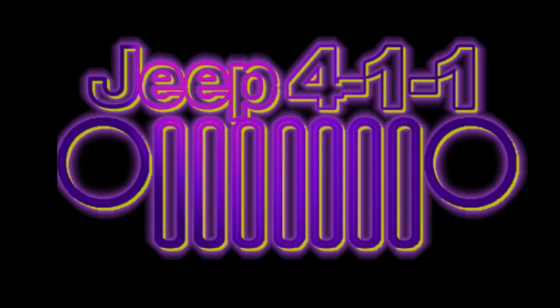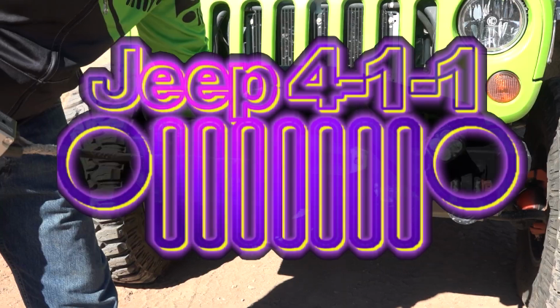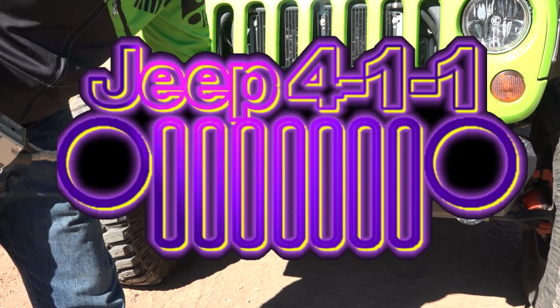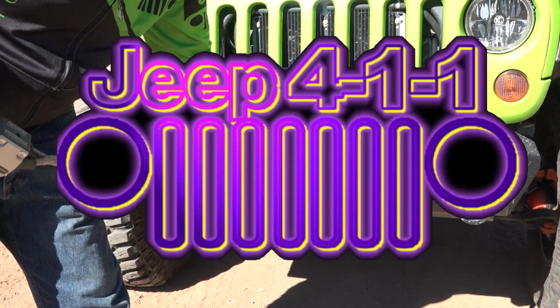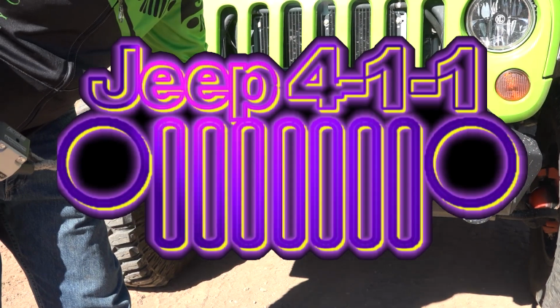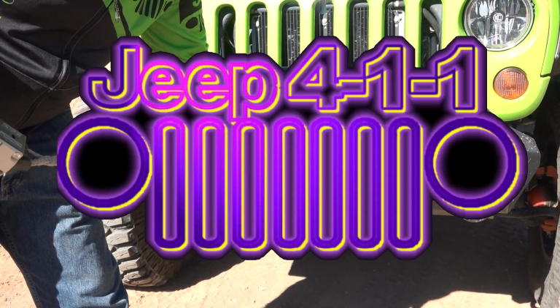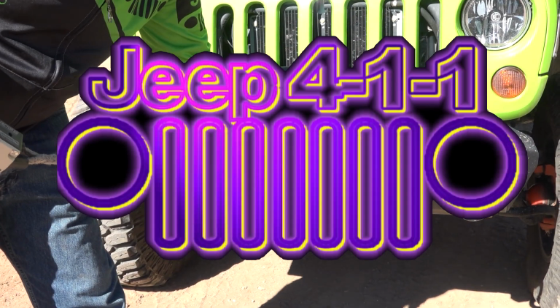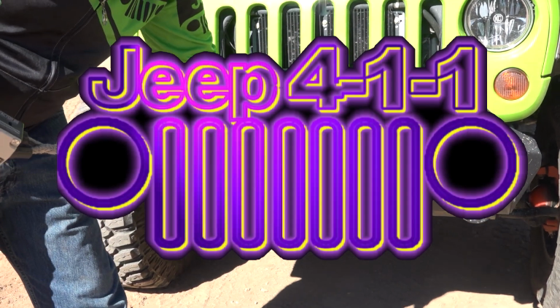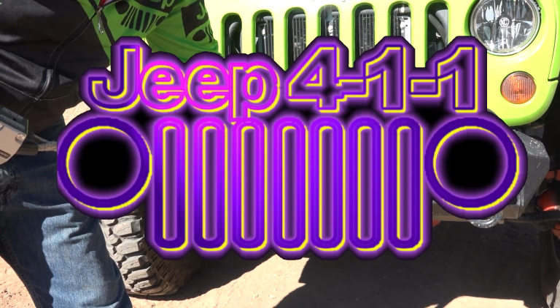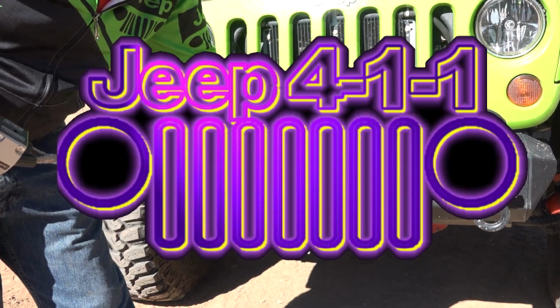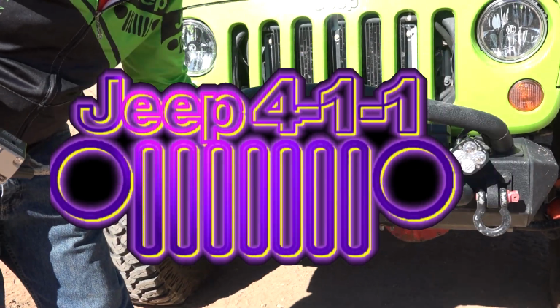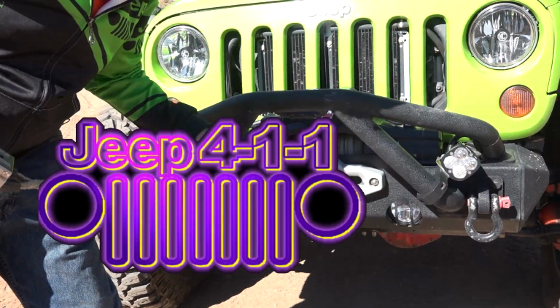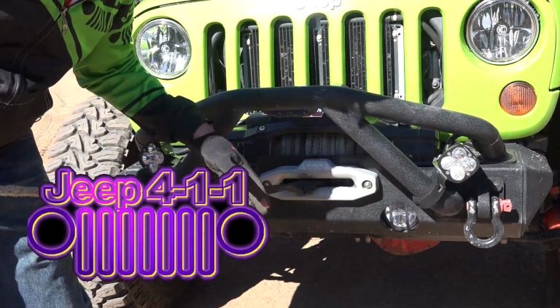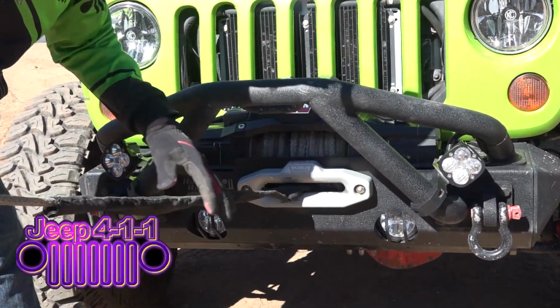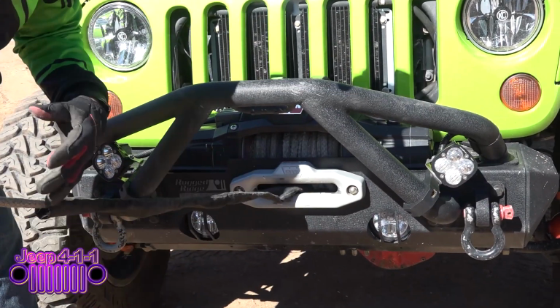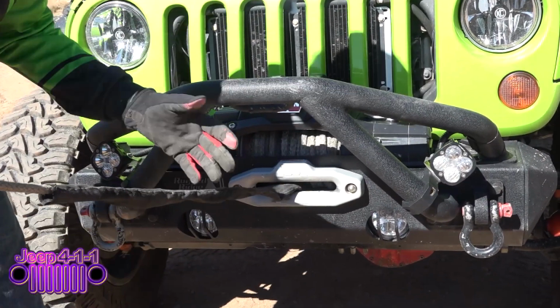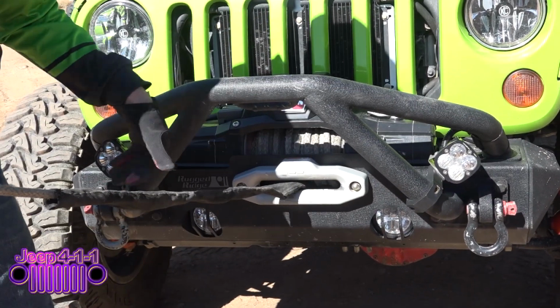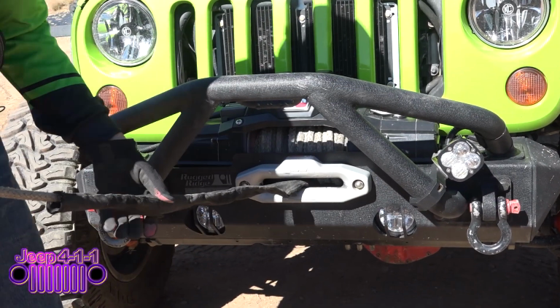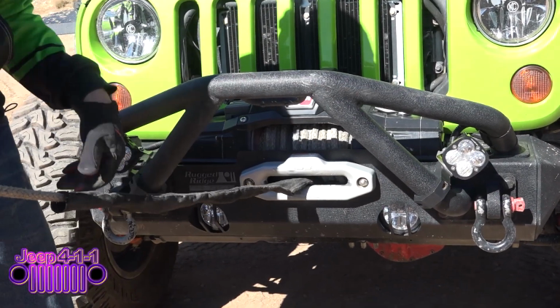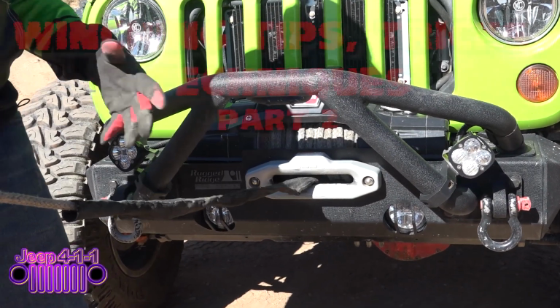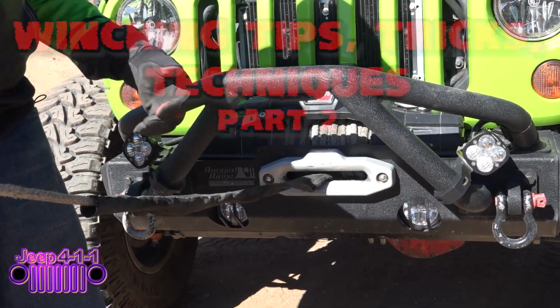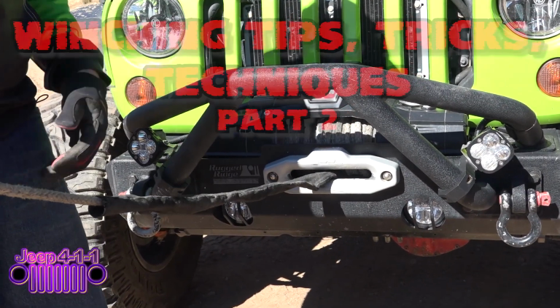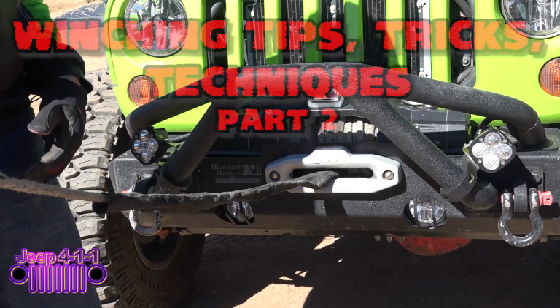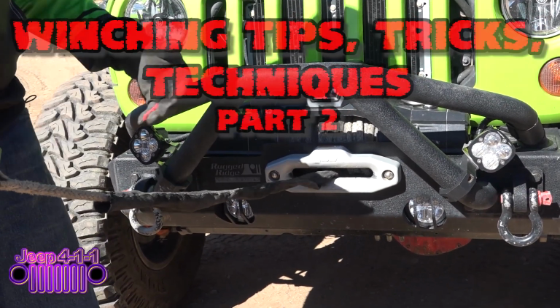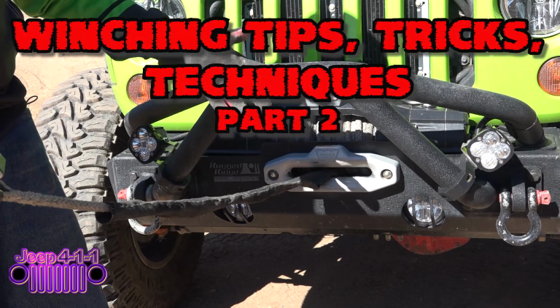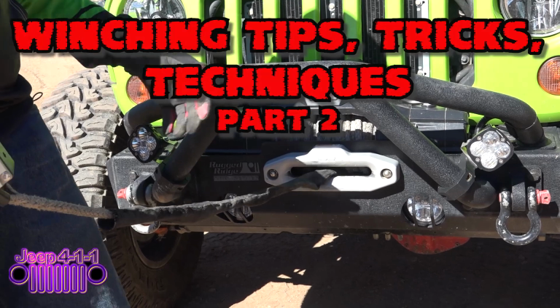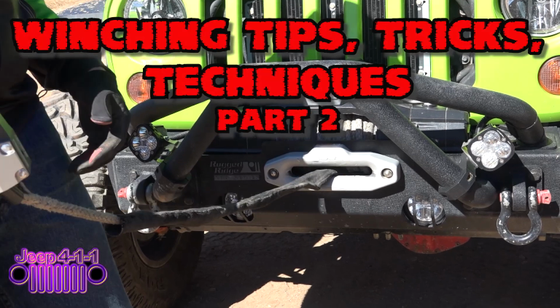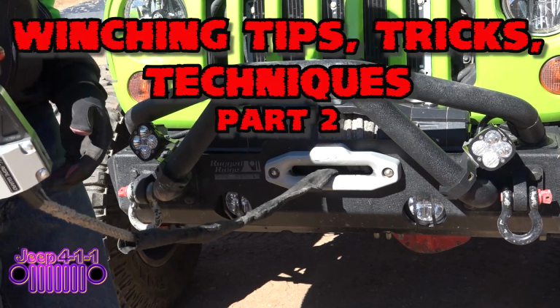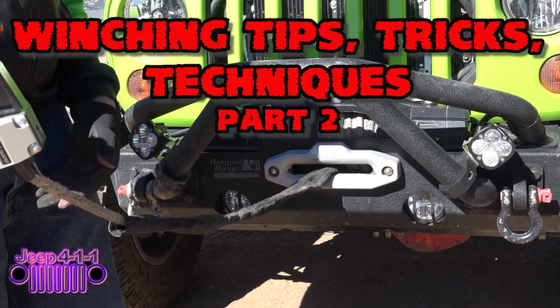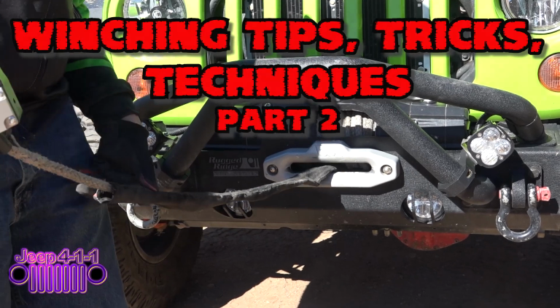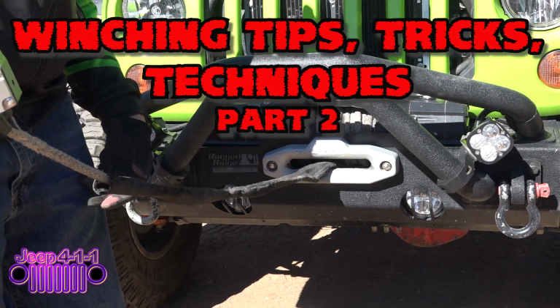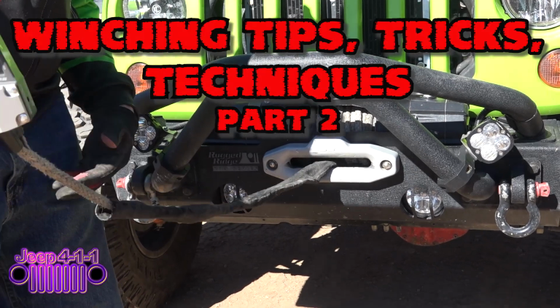Hey everybody, welcome to another edition of Jeep 411. Today we're going to be talking about recovery gear and winching.